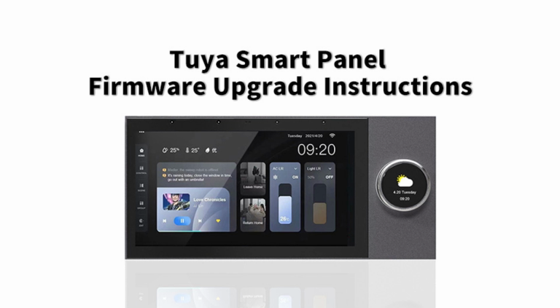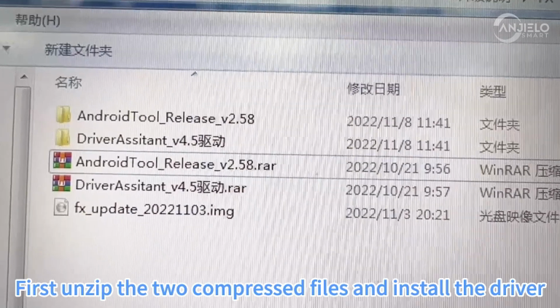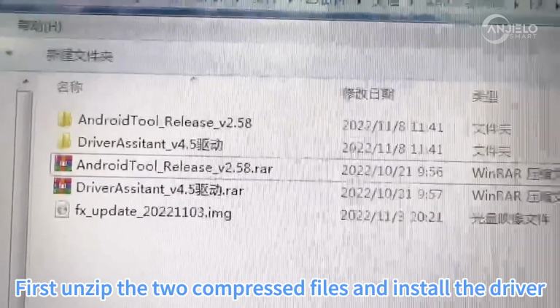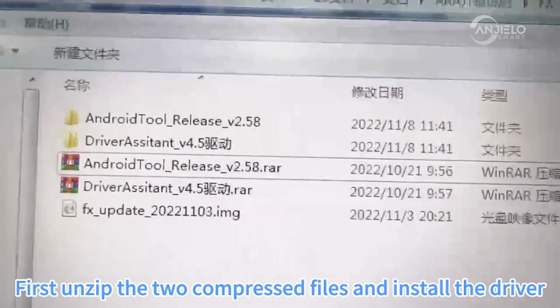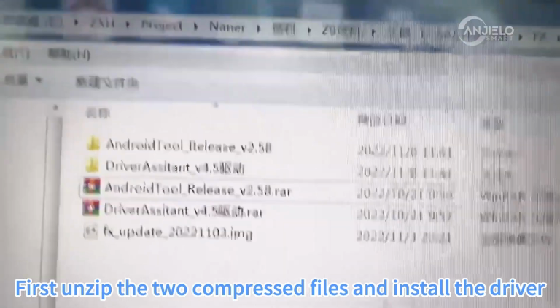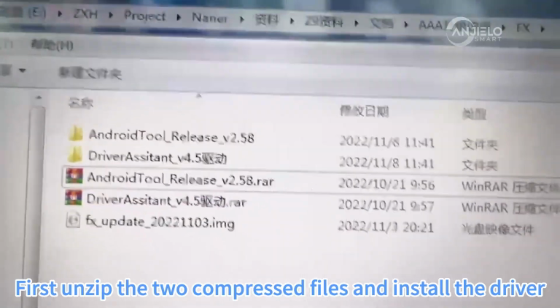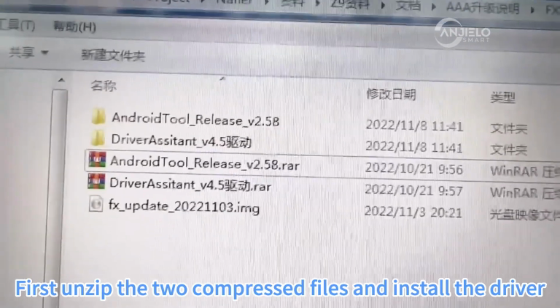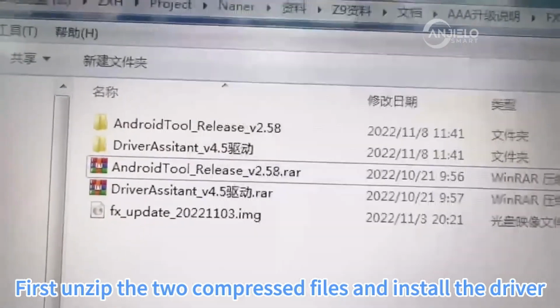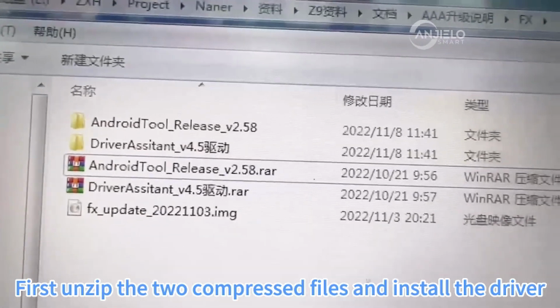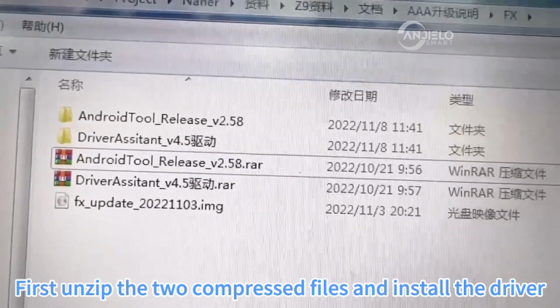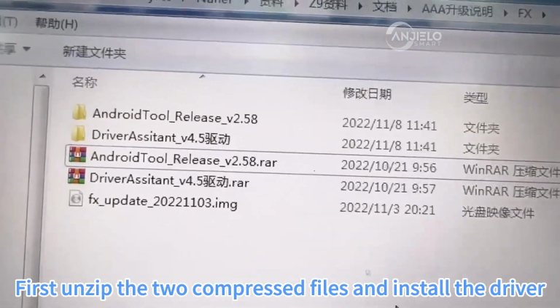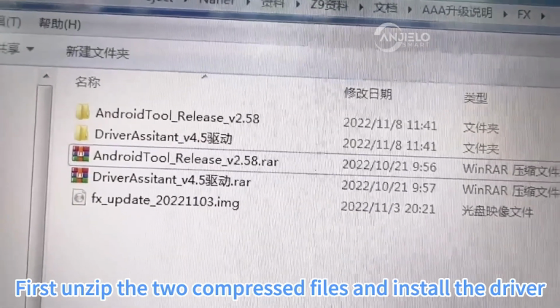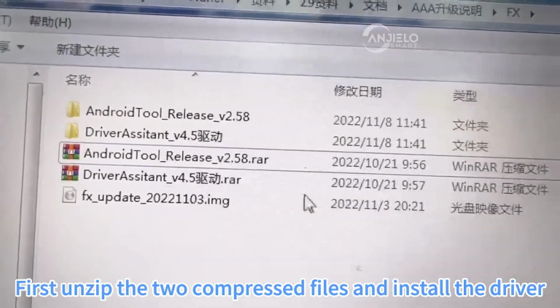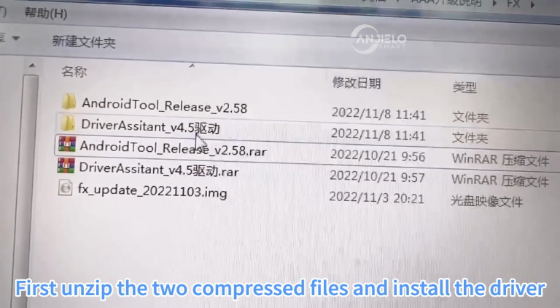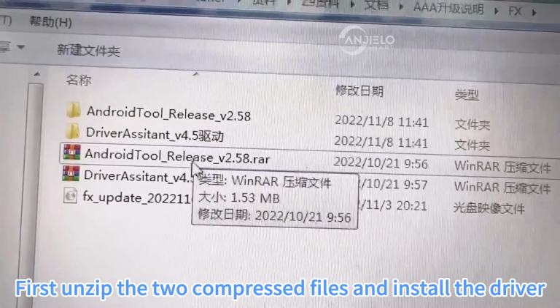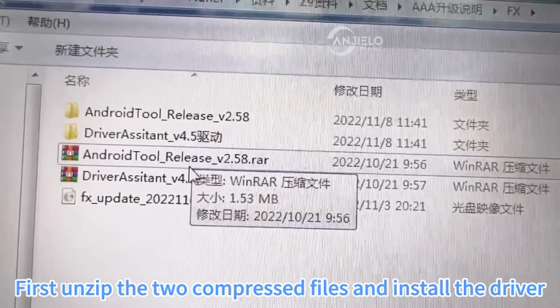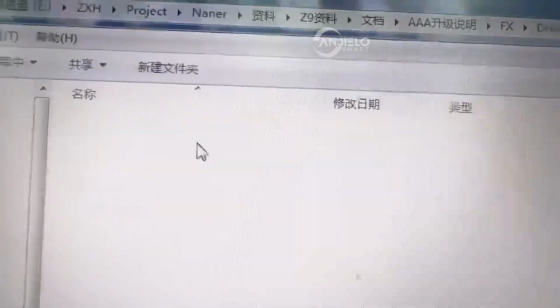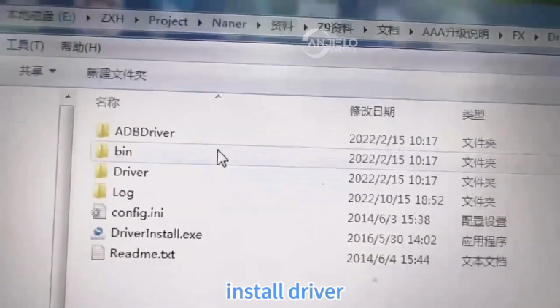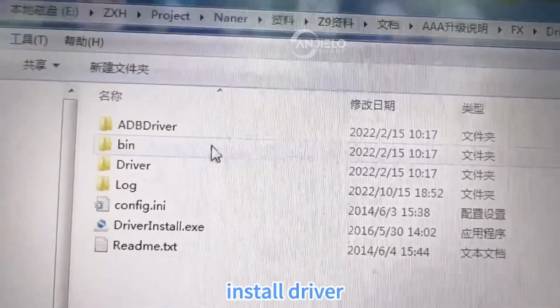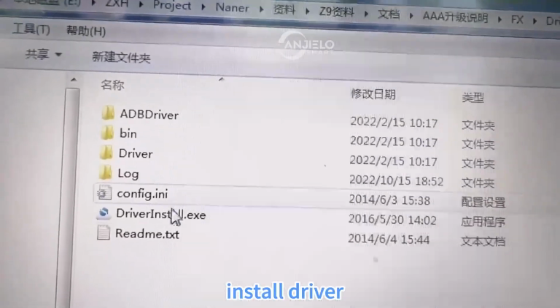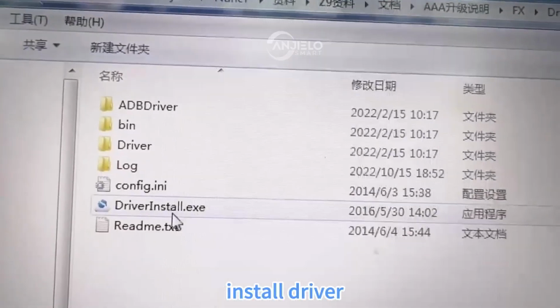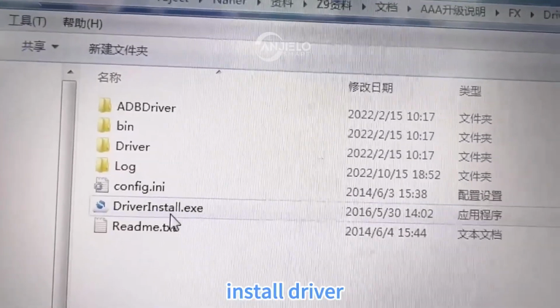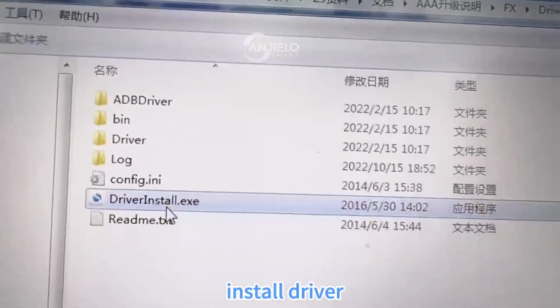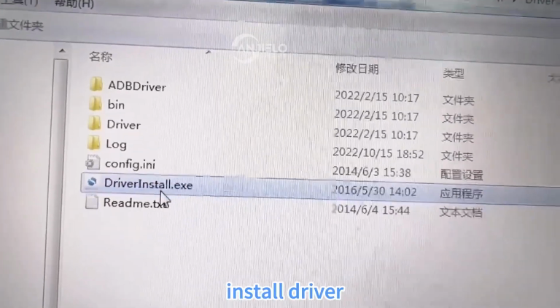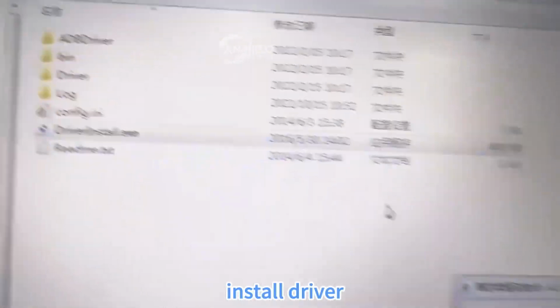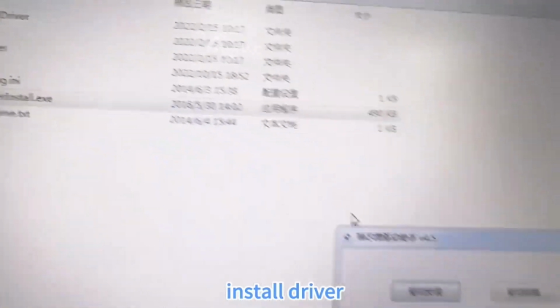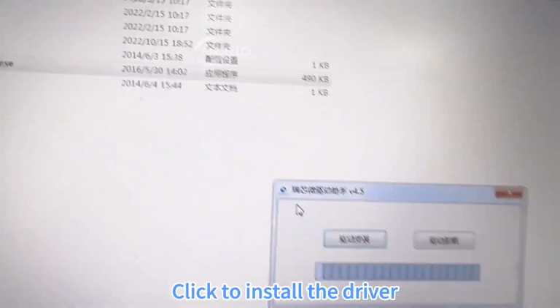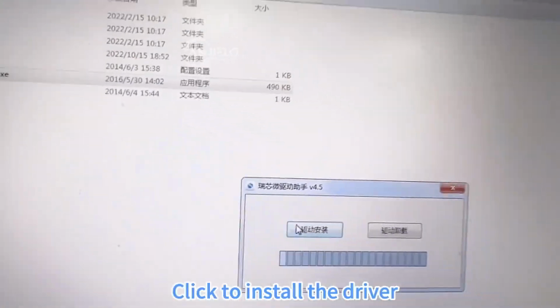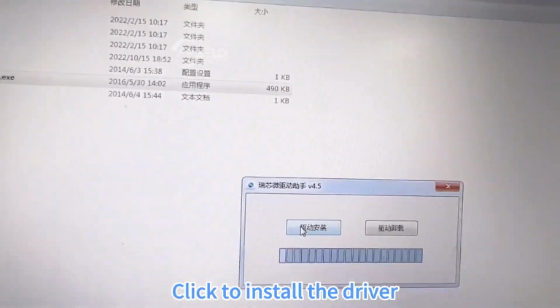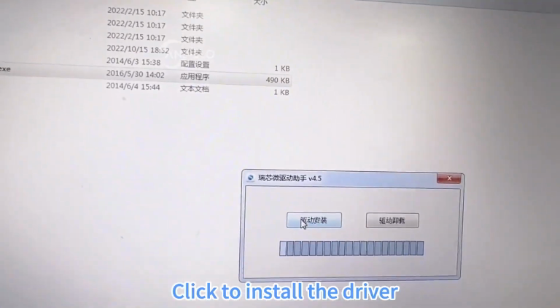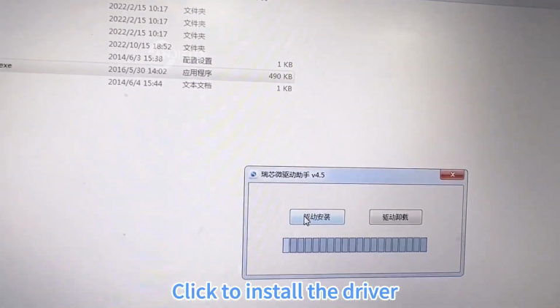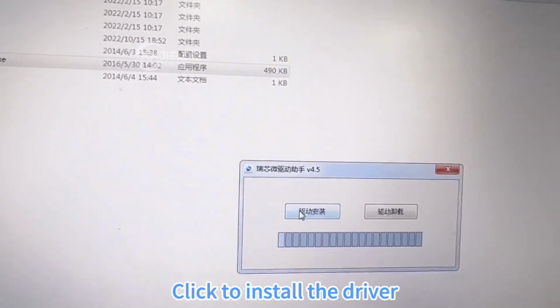First, extract the two compressed files and install the driver. Click Install Driver.